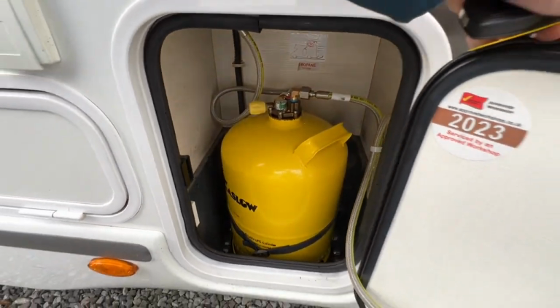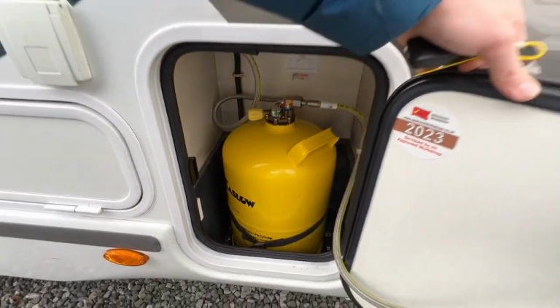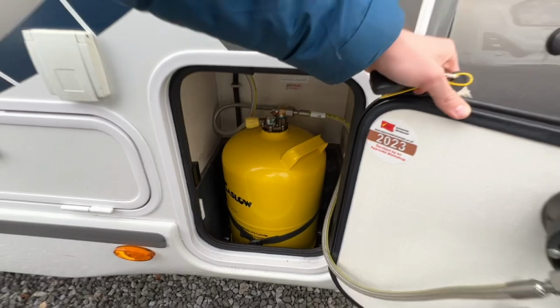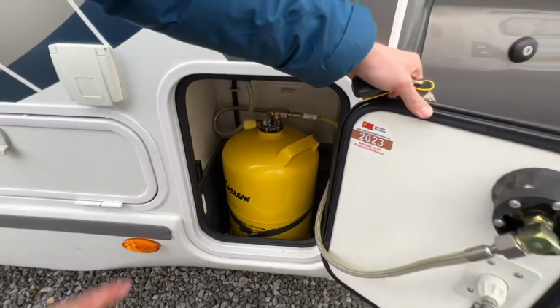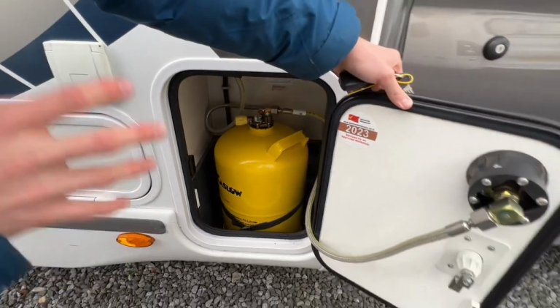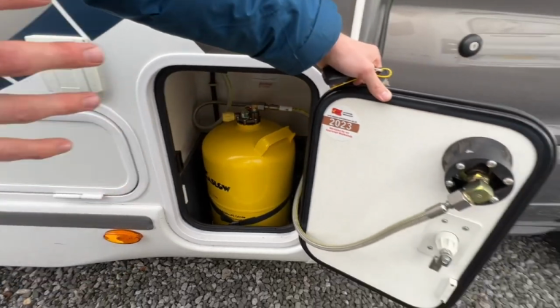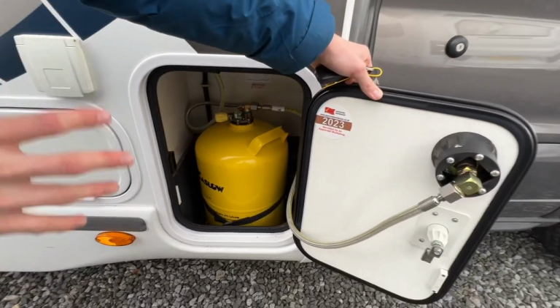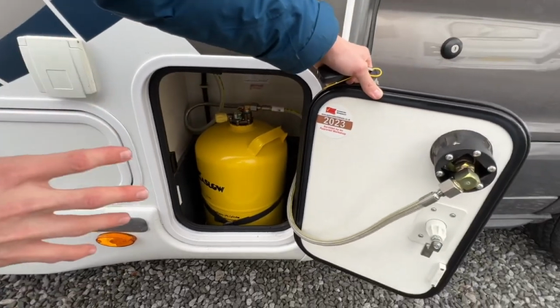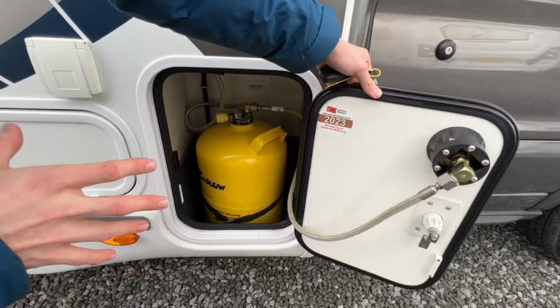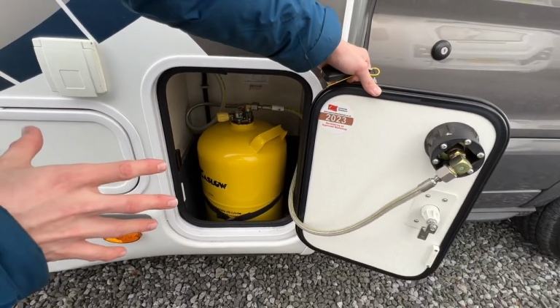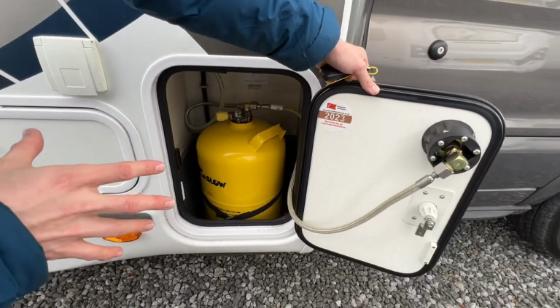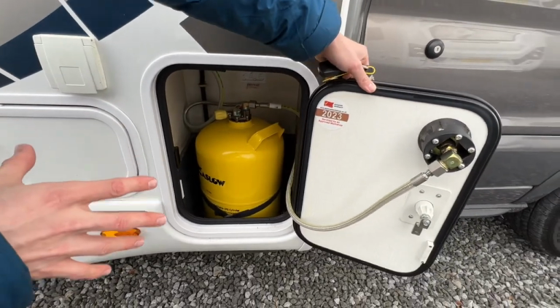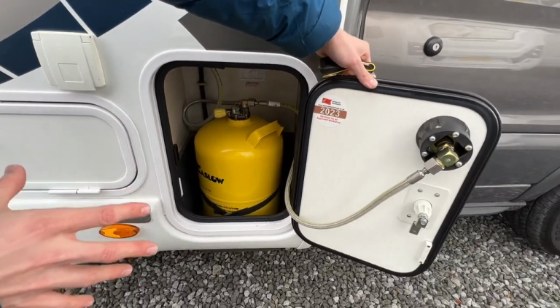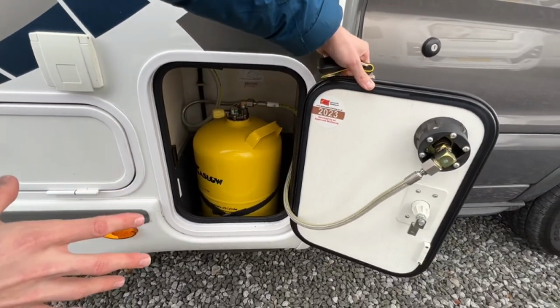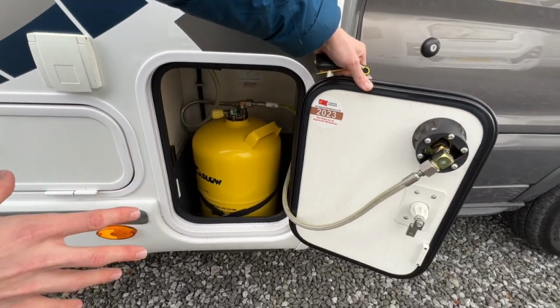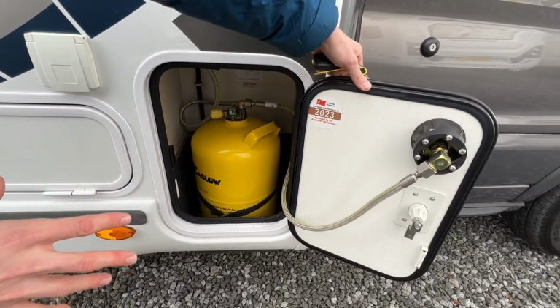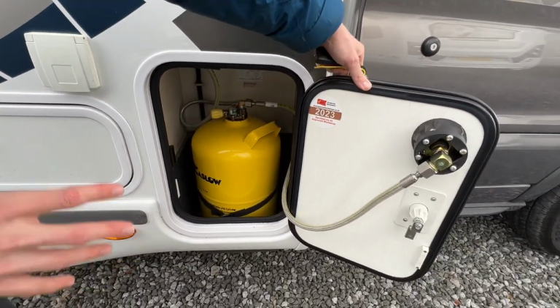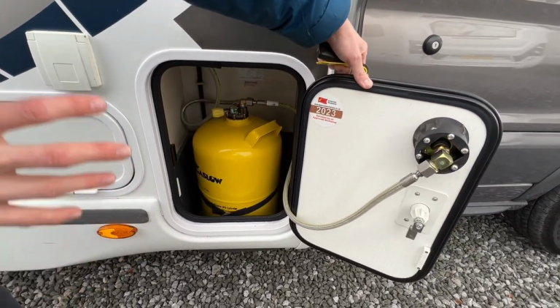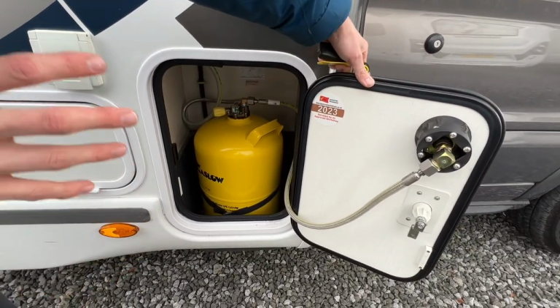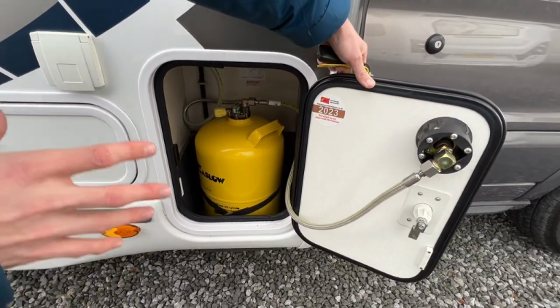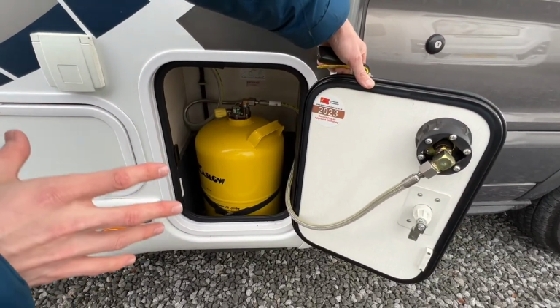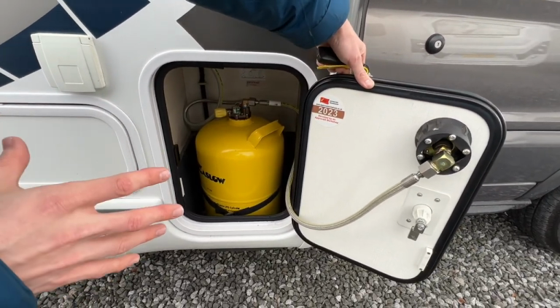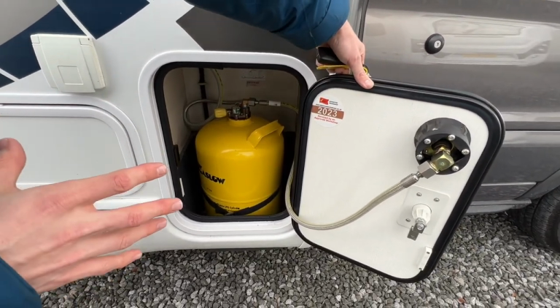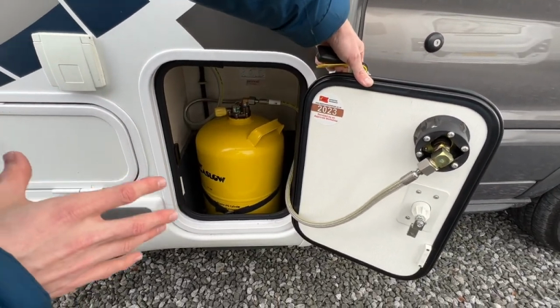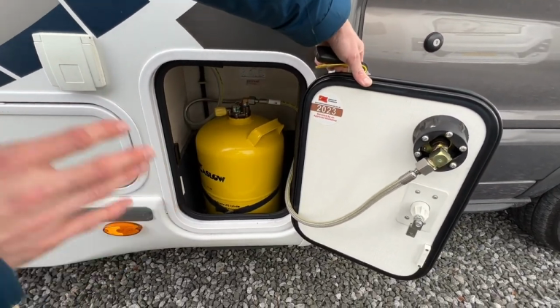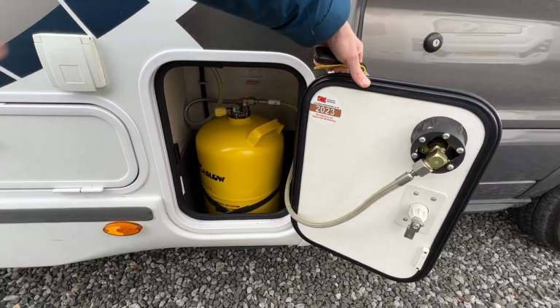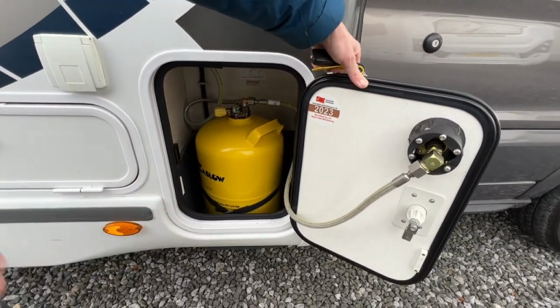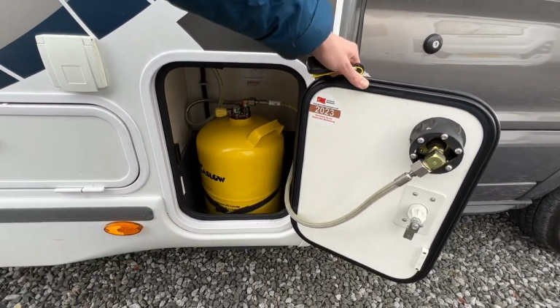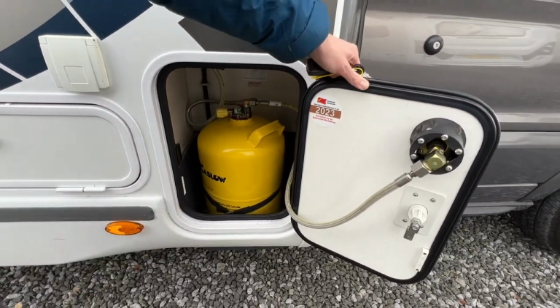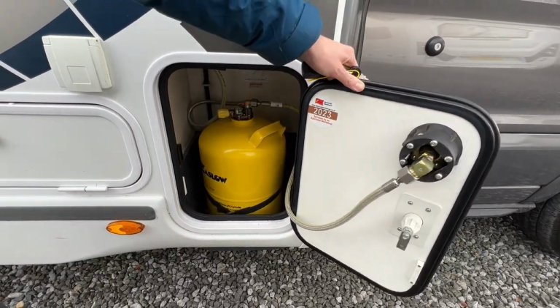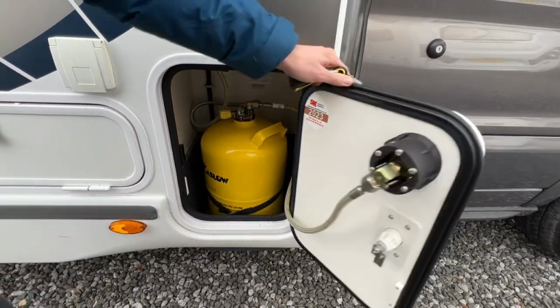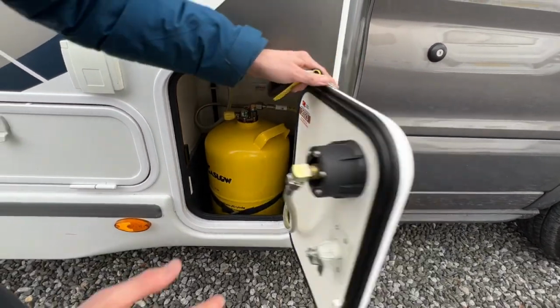Make sure the gas is turned off before you start travelling, so it's safer for yourselves and other road users.